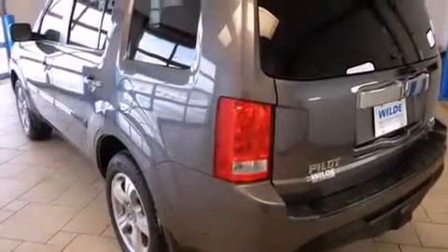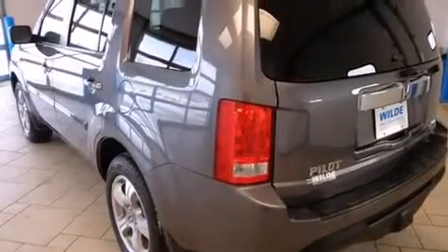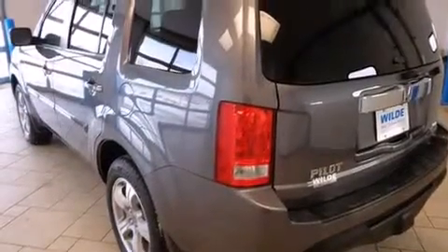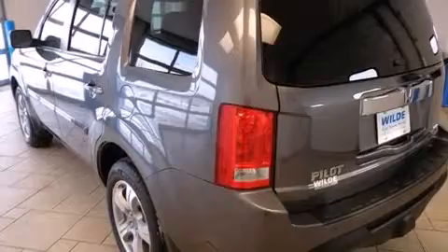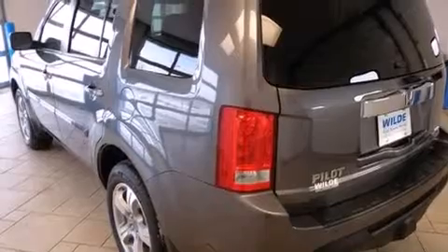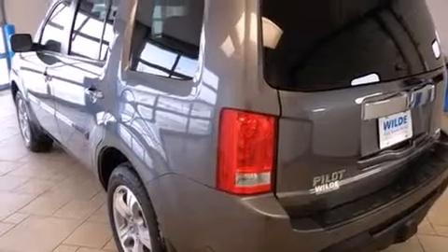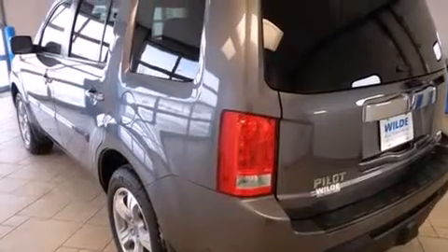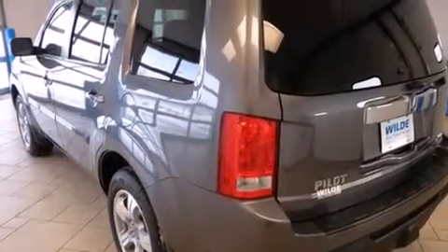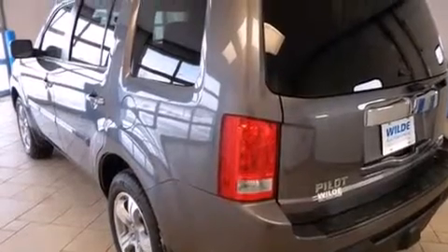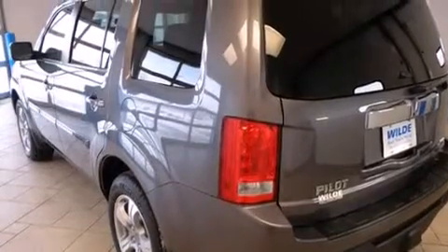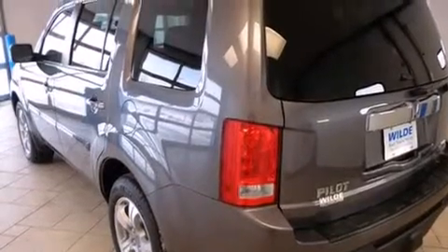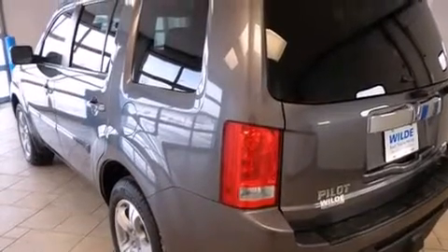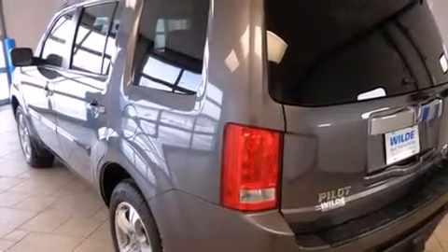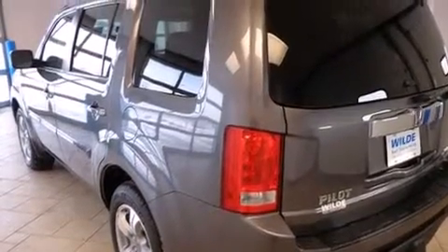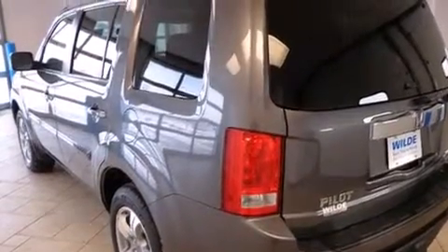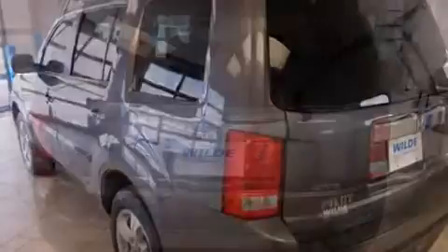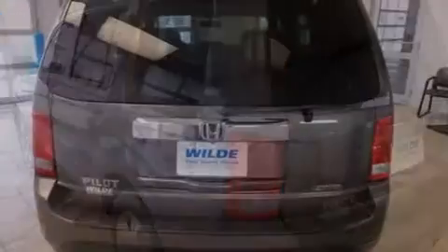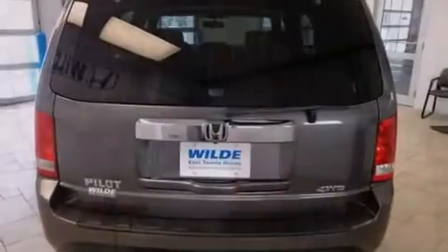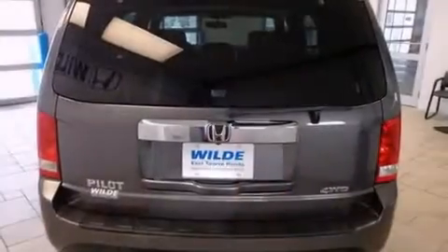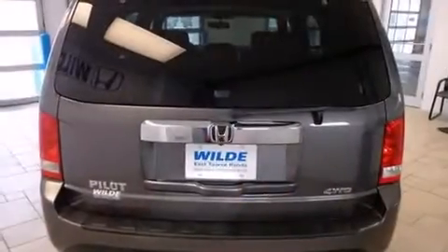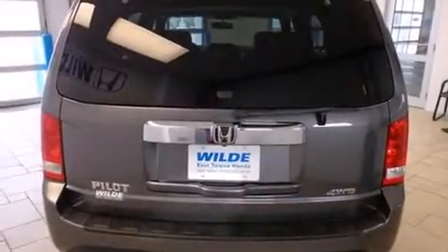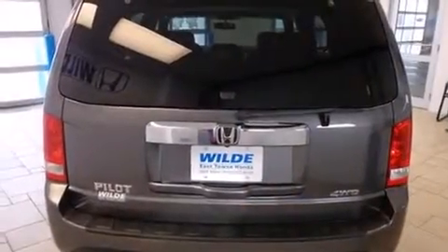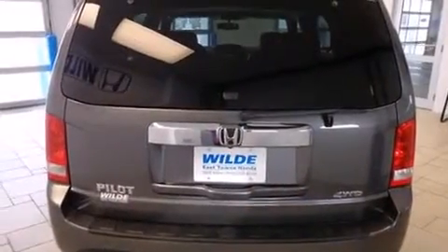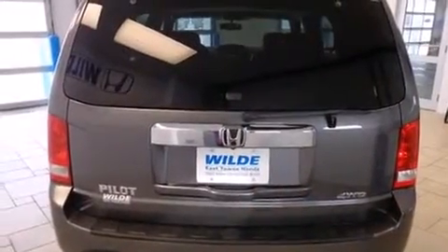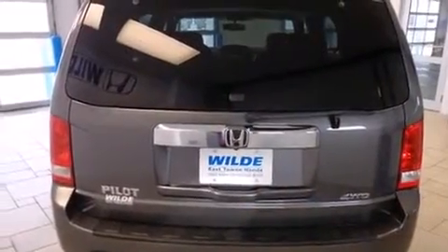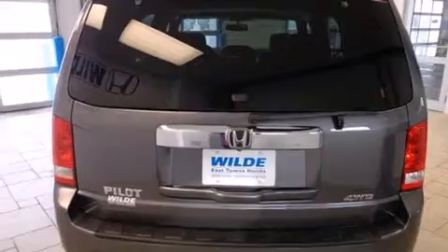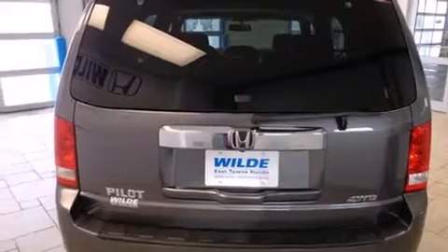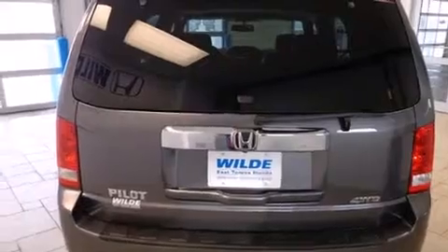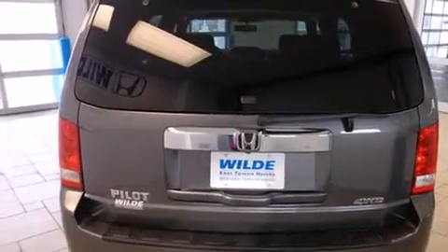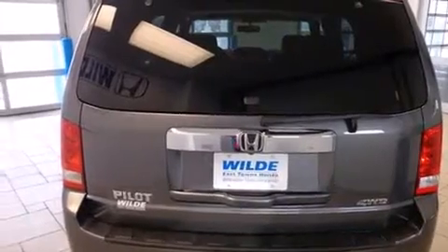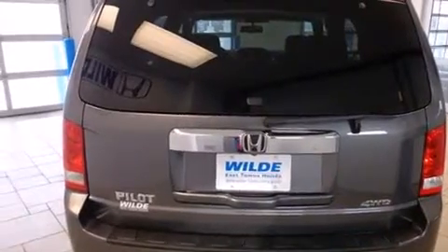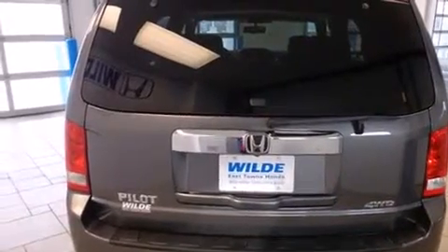Air conditioning with automatic climate control, cruise control, full power accessories, a power rear liftgate, and a sunroof enables you to fill the cabin with fresh air at the push of a button.